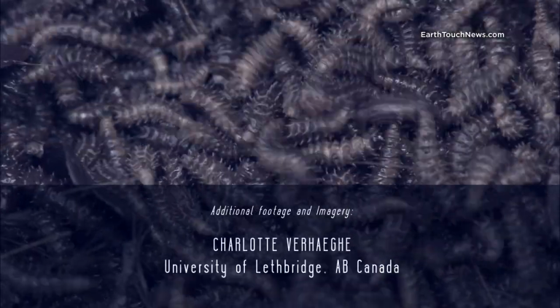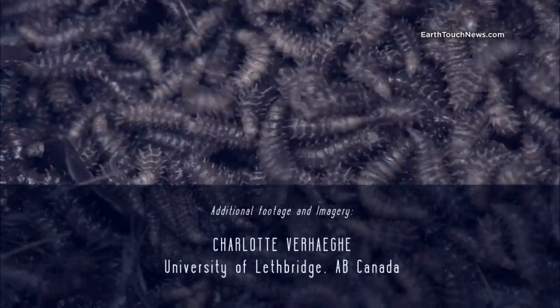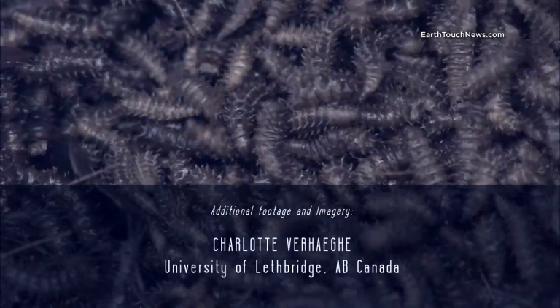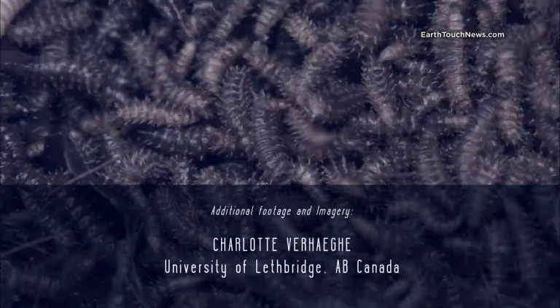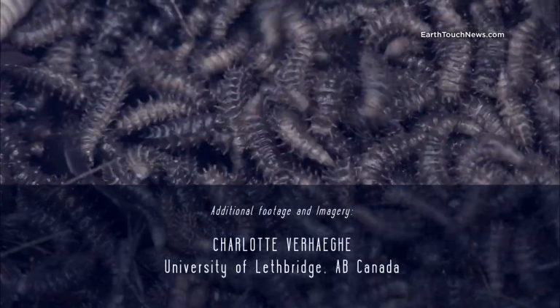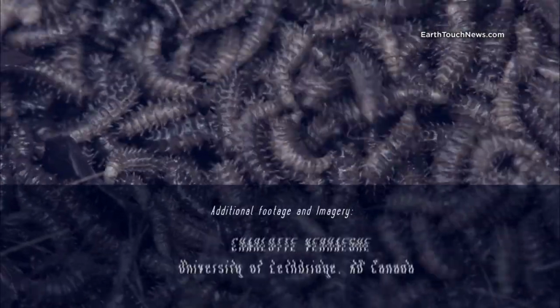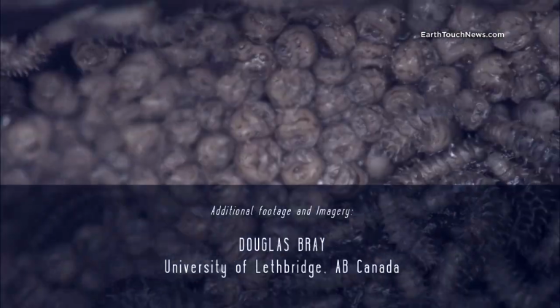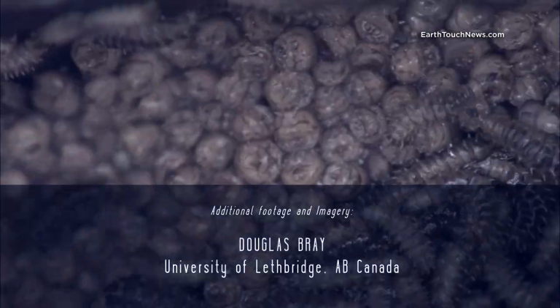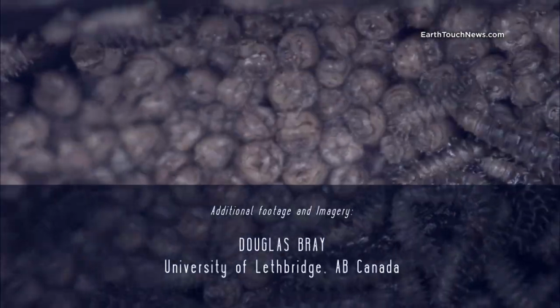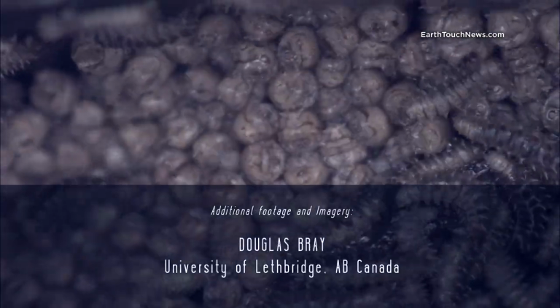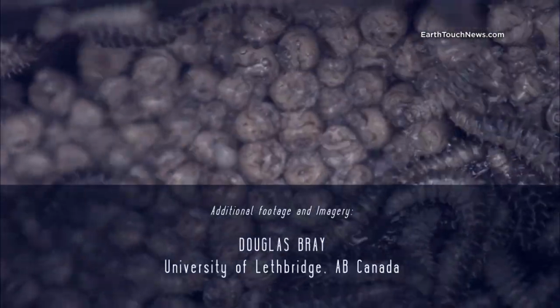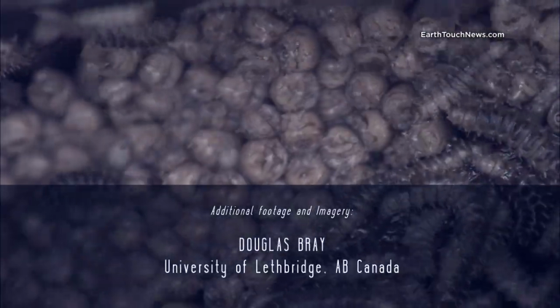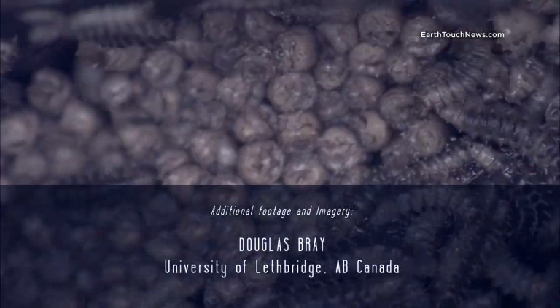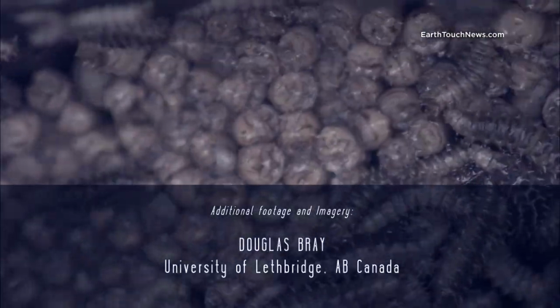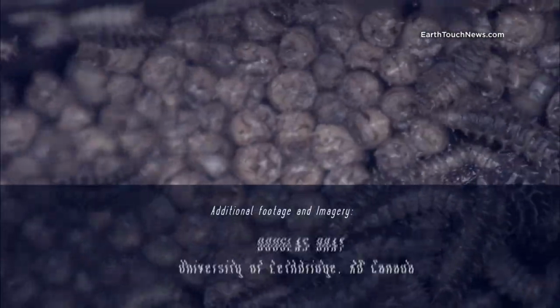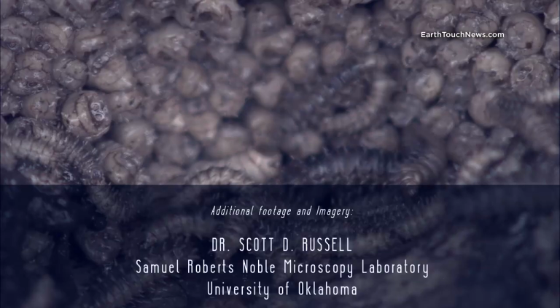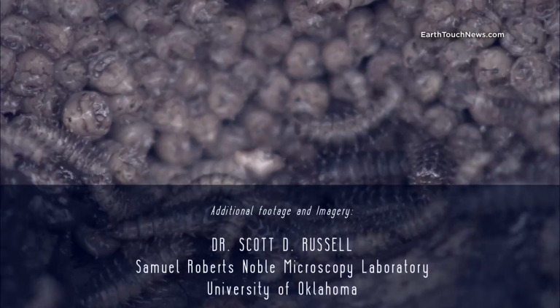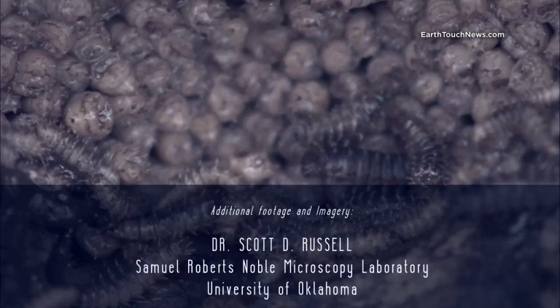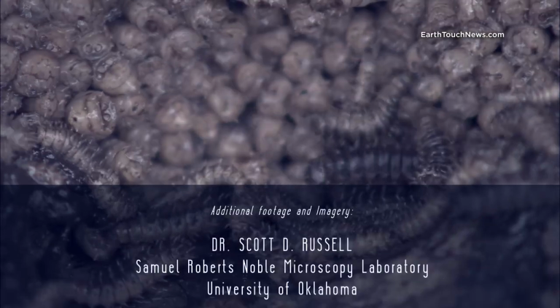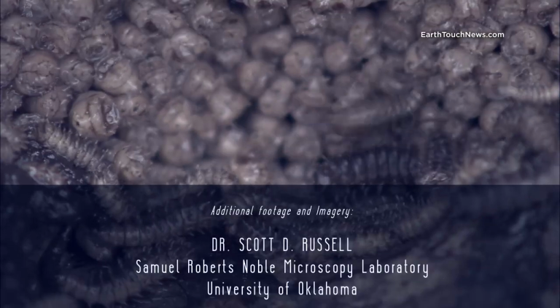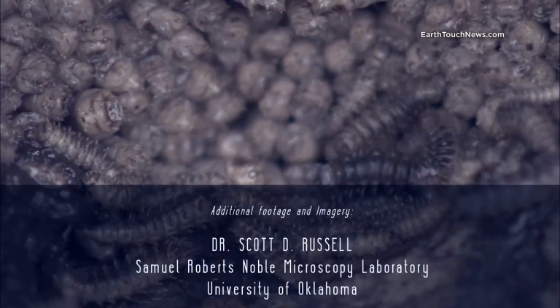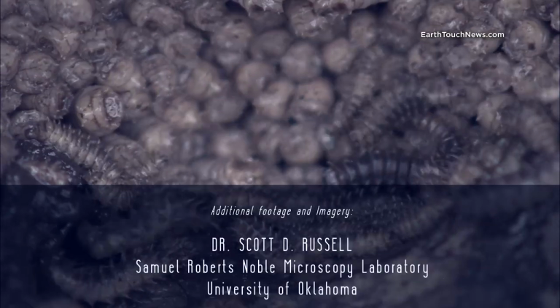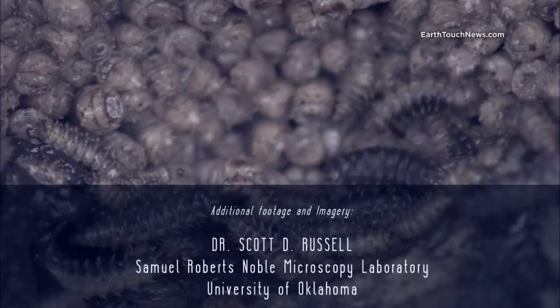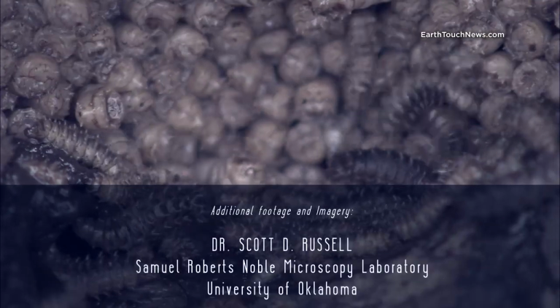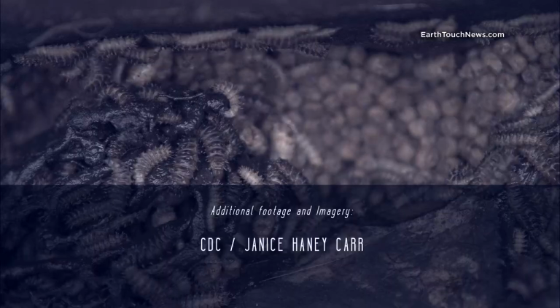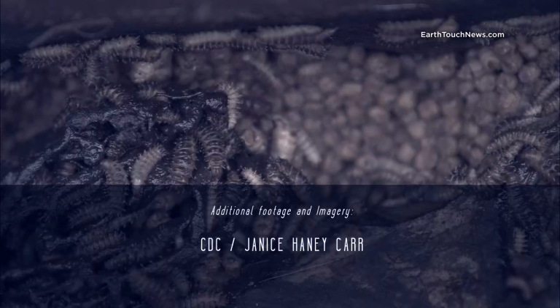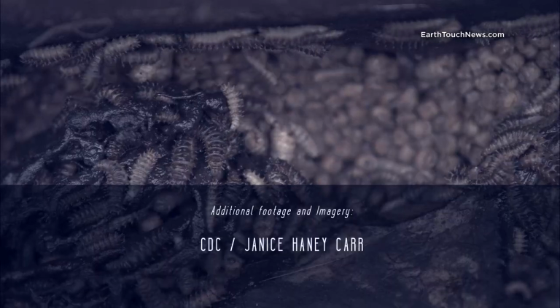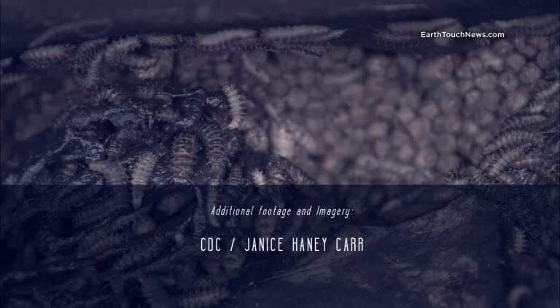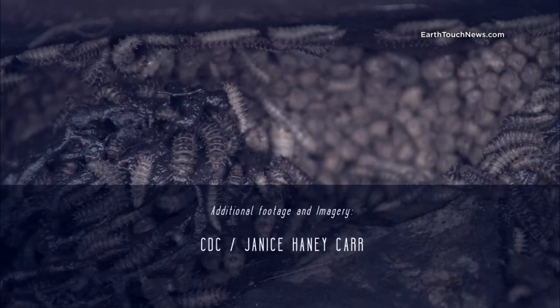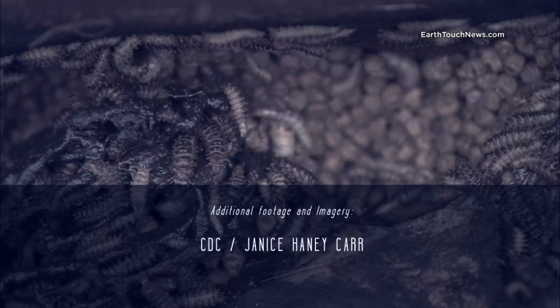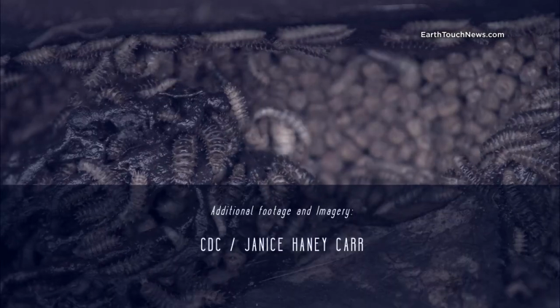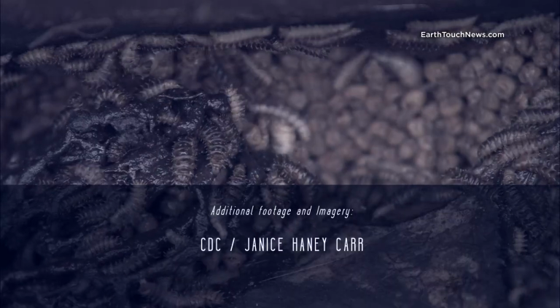Next time on Microfreaks: a creature that can only live once something else has died.